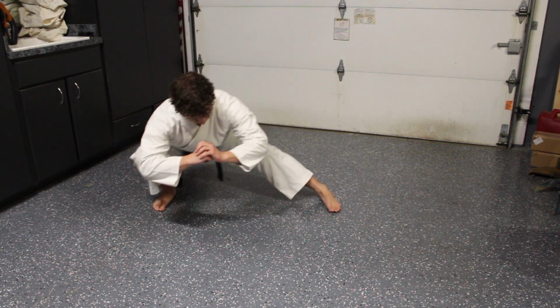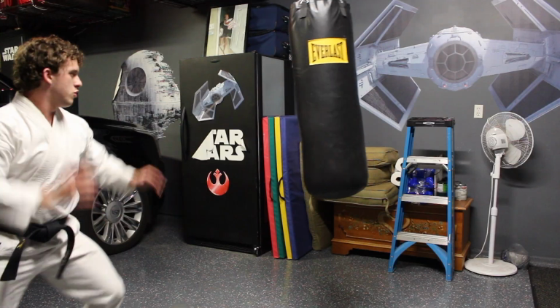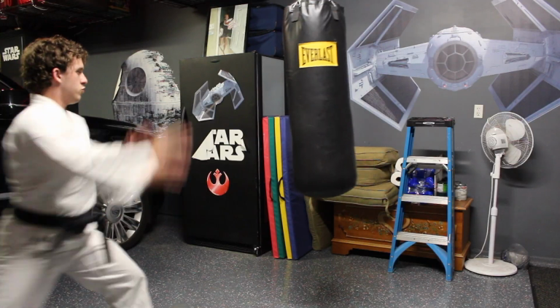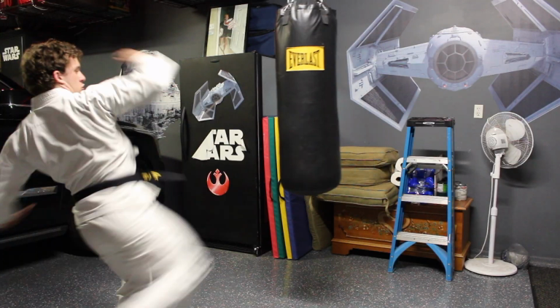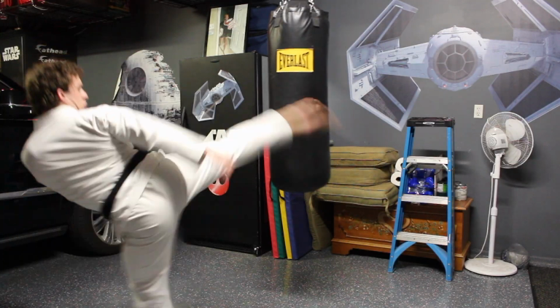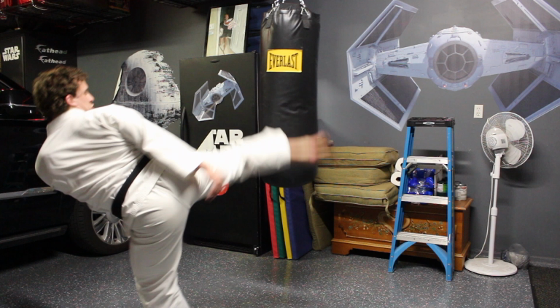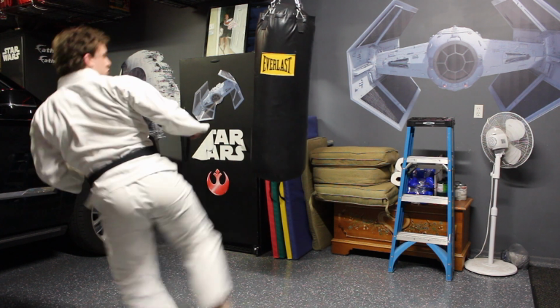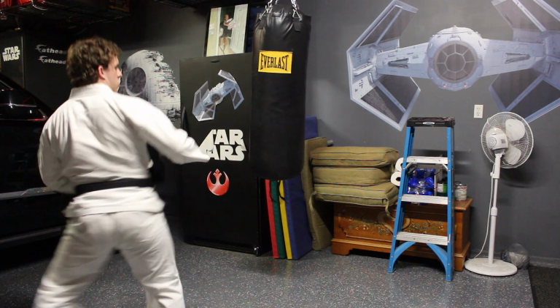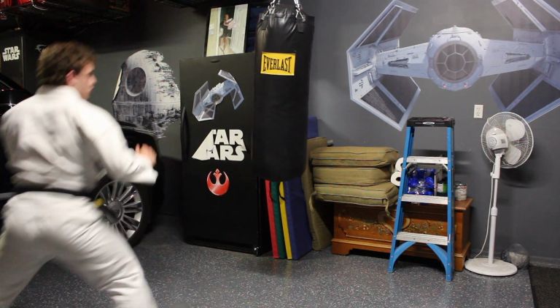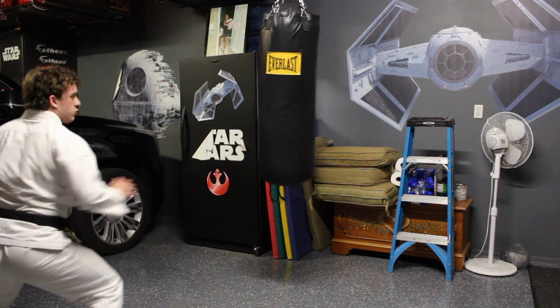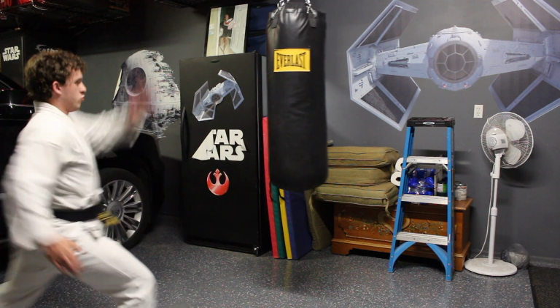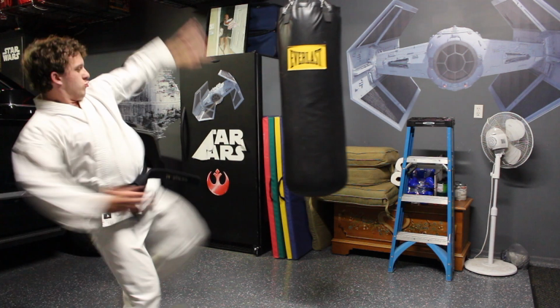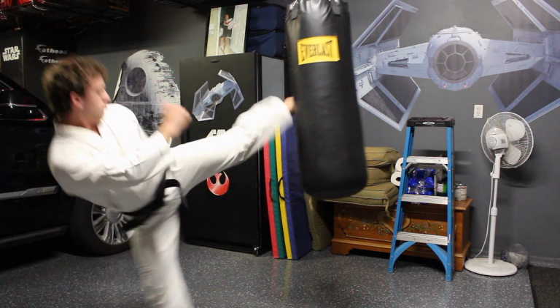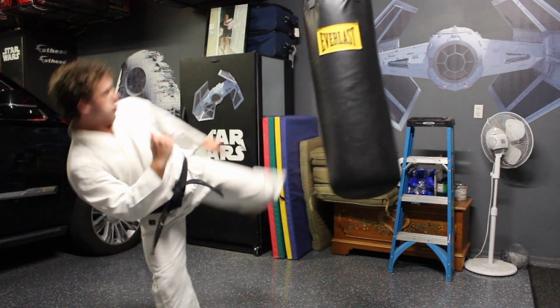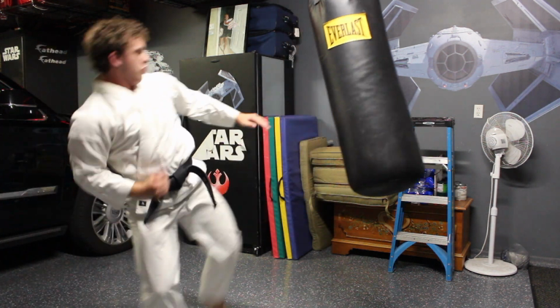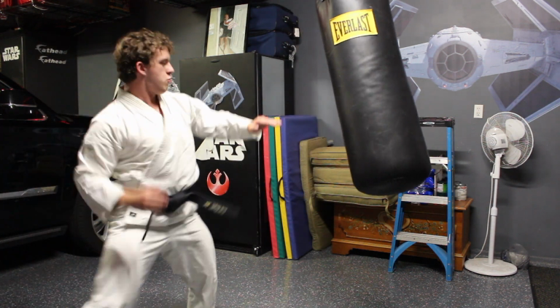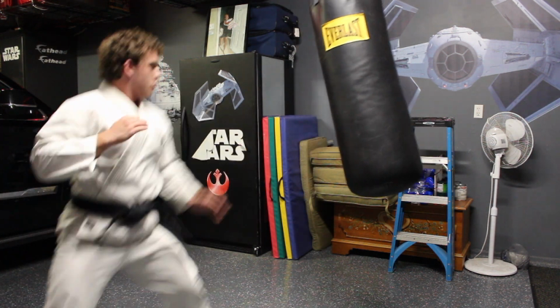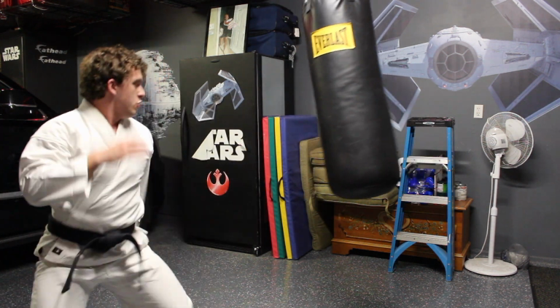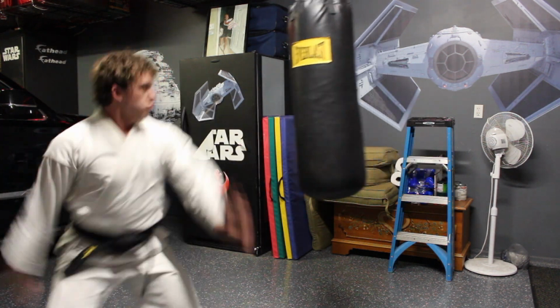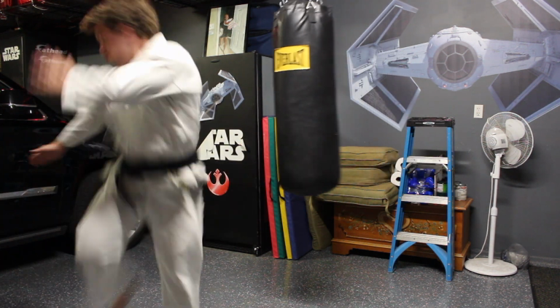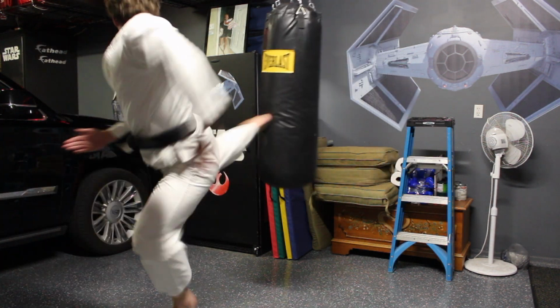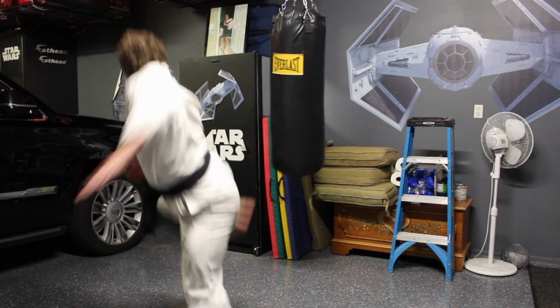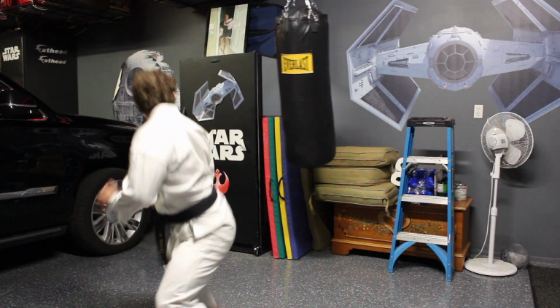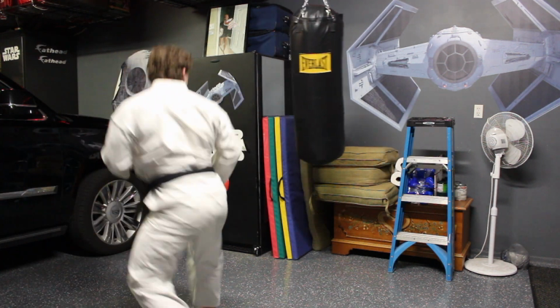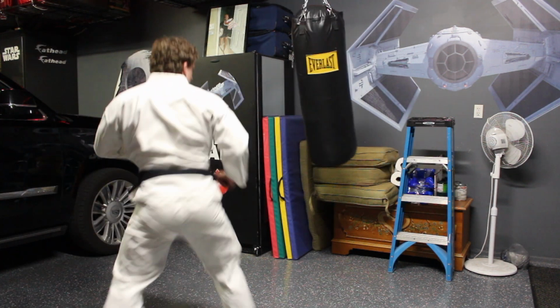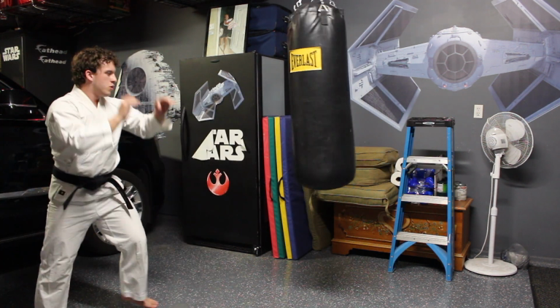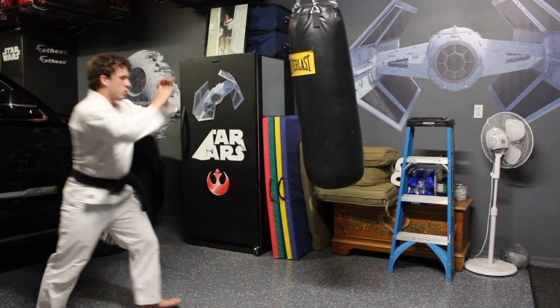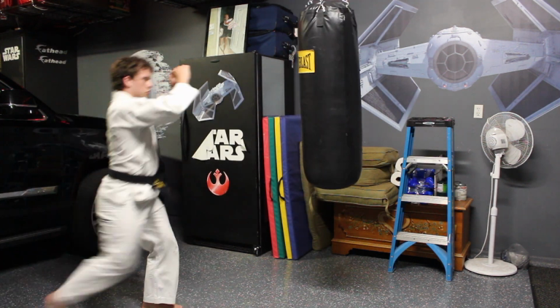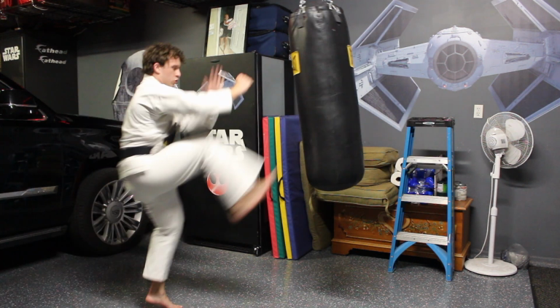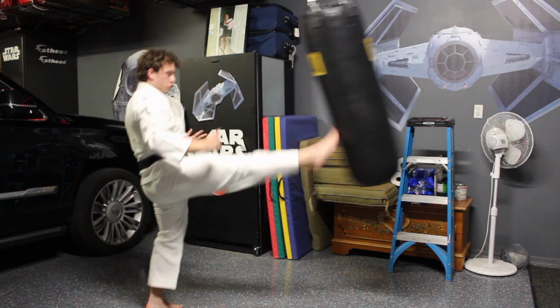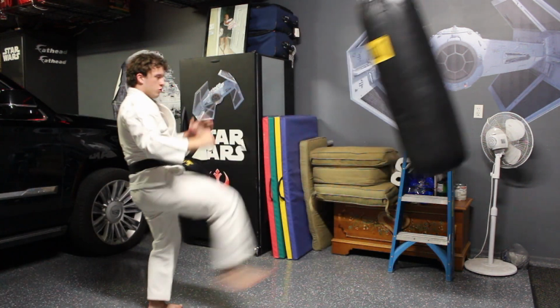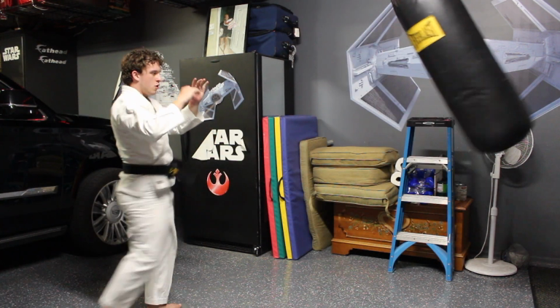At this point, I'm ready to train. Whether it be on a heavy bag, a partner, or just the air, this warm up gets me ready to go.